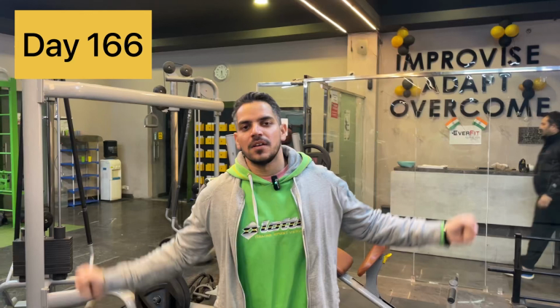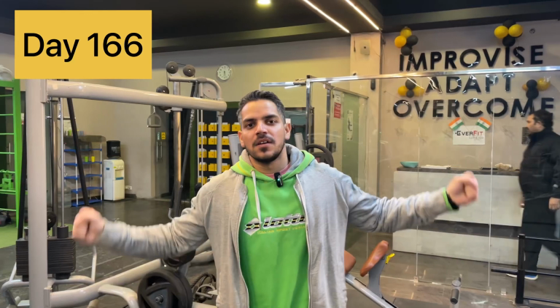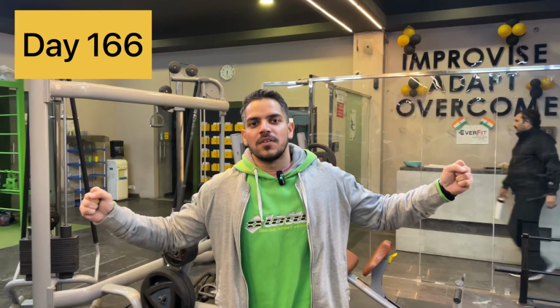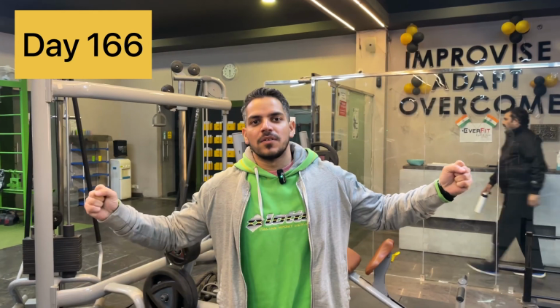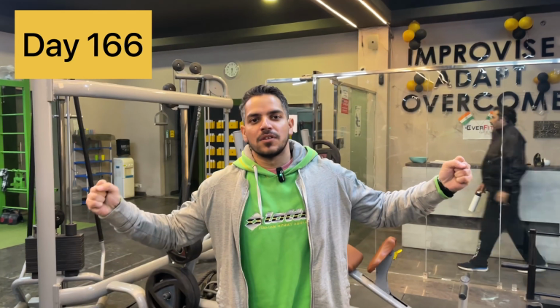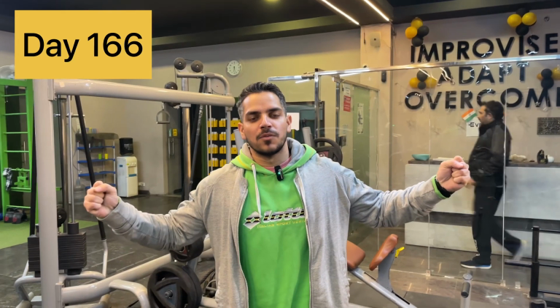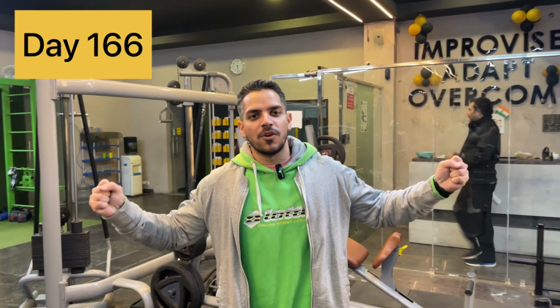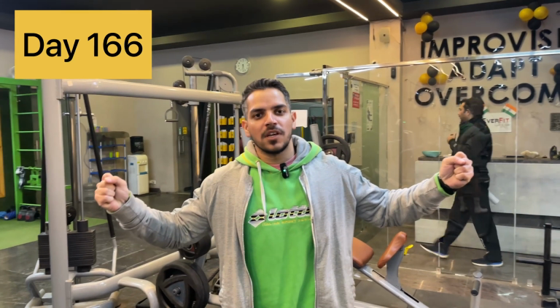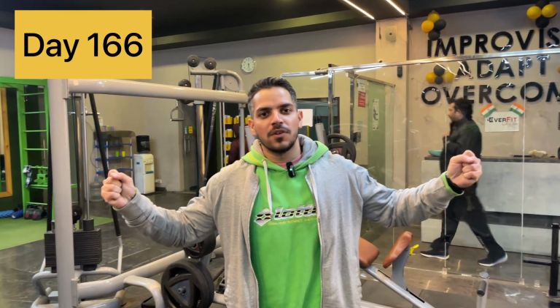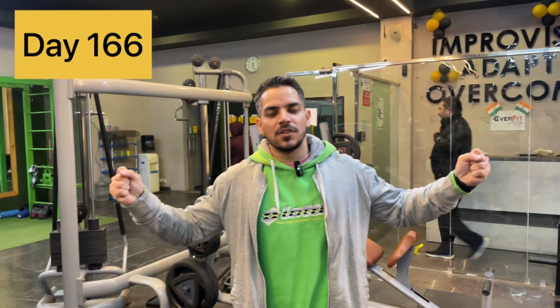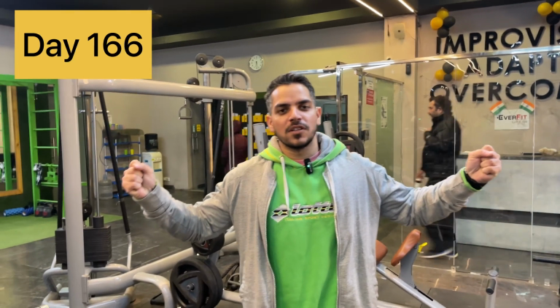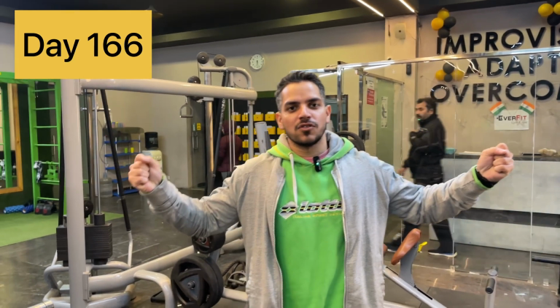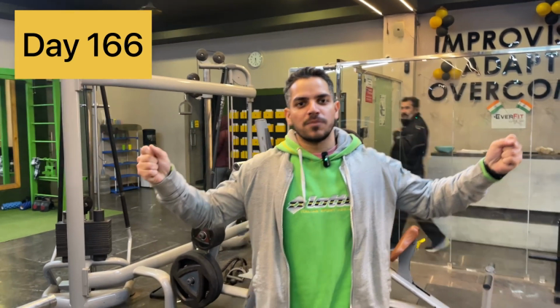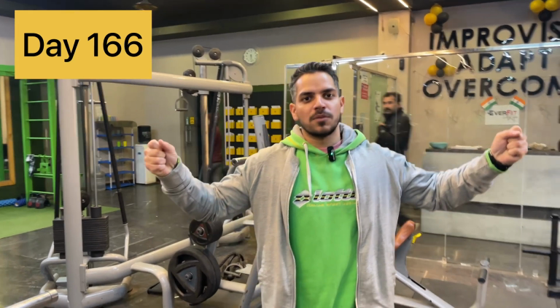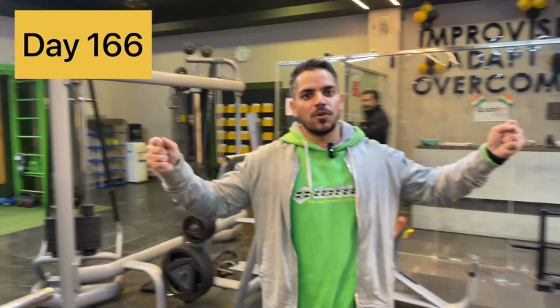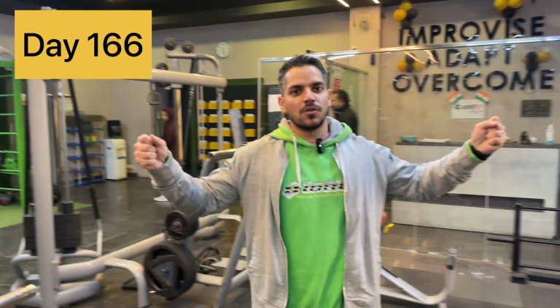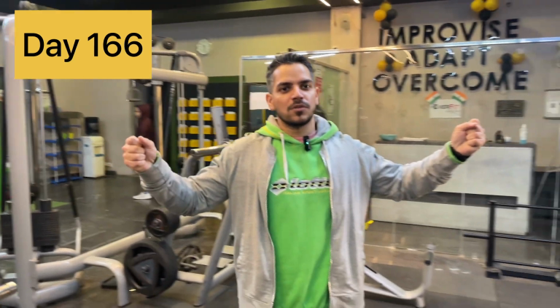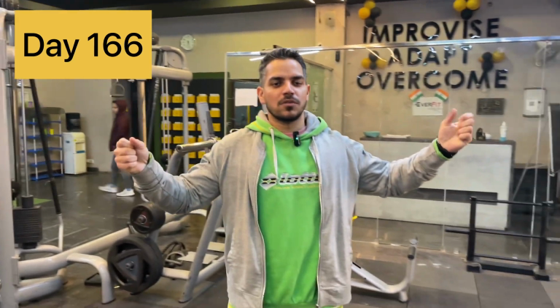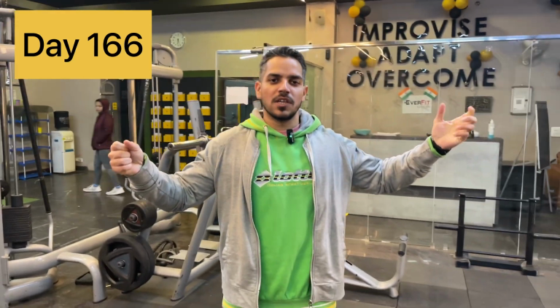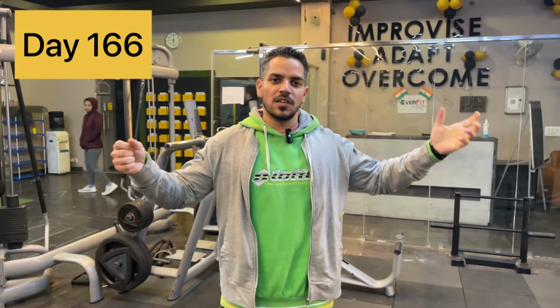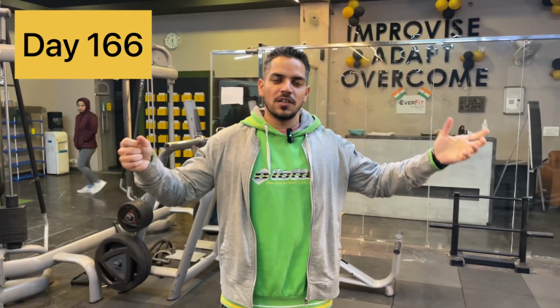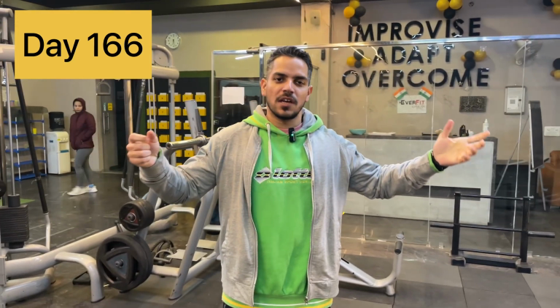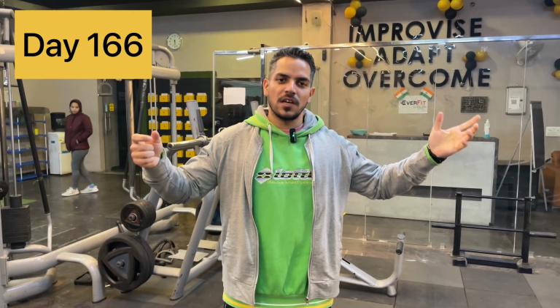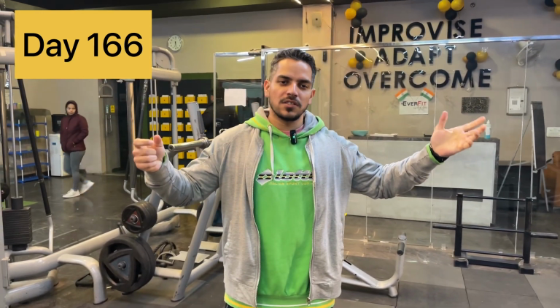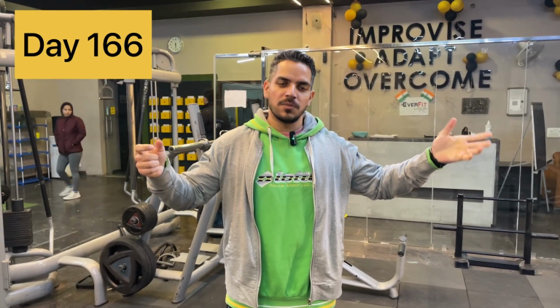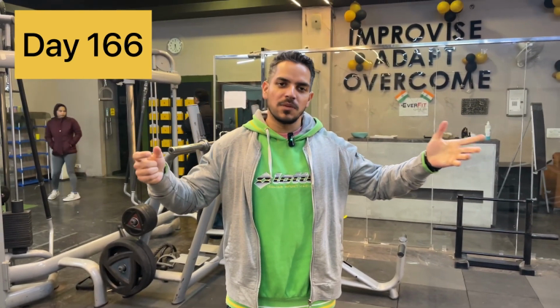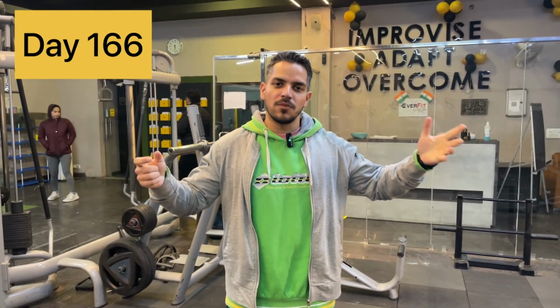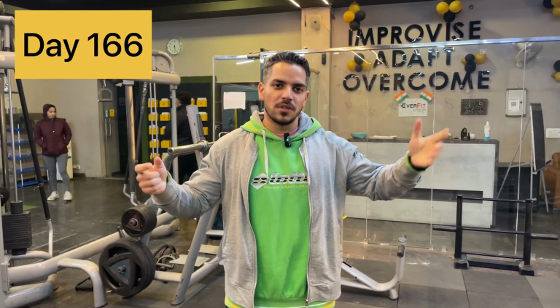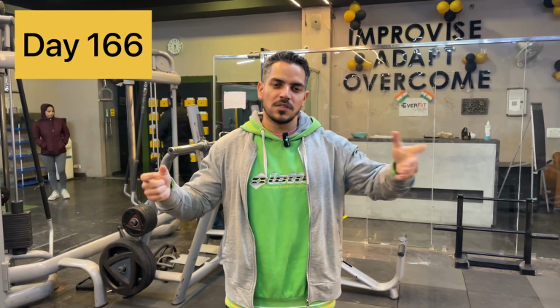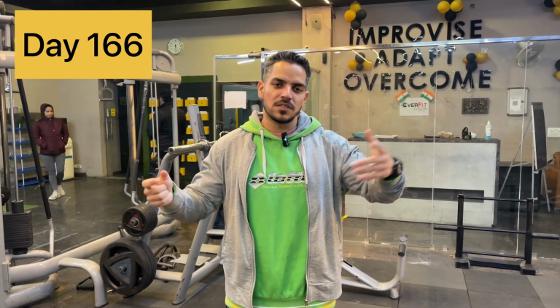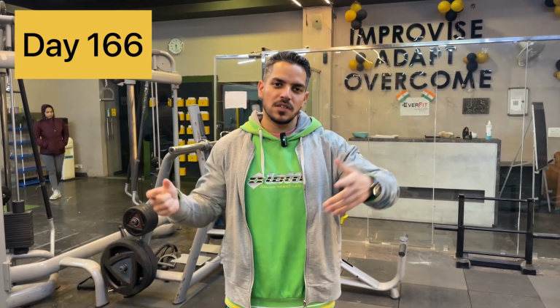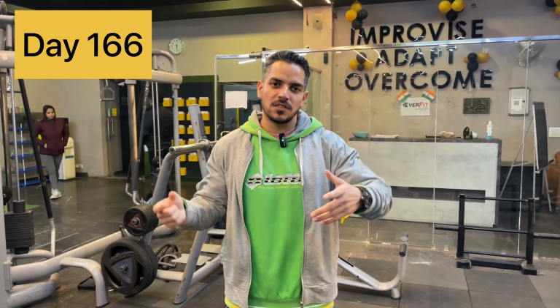Good morning everyone. How are you all? Today is about day 166.